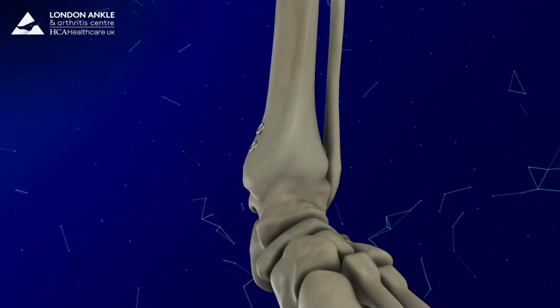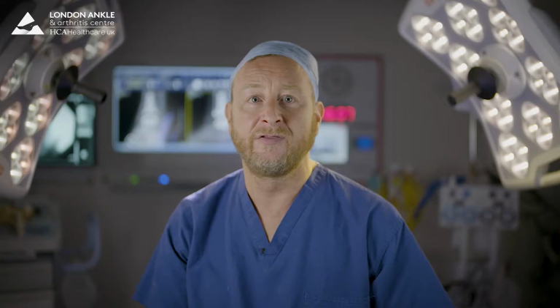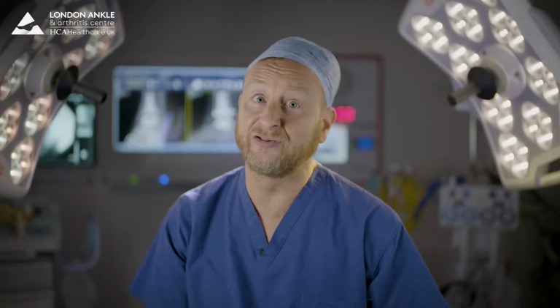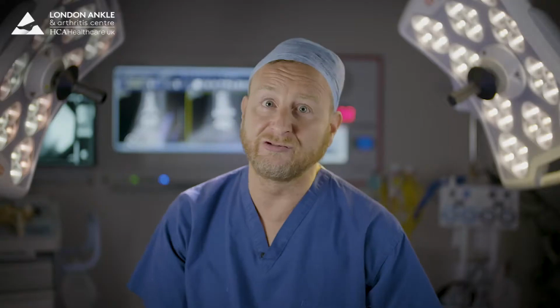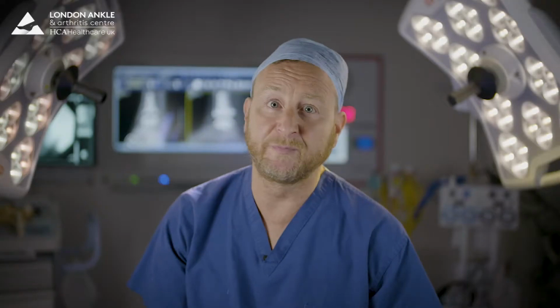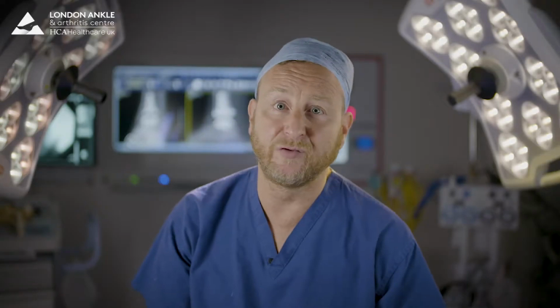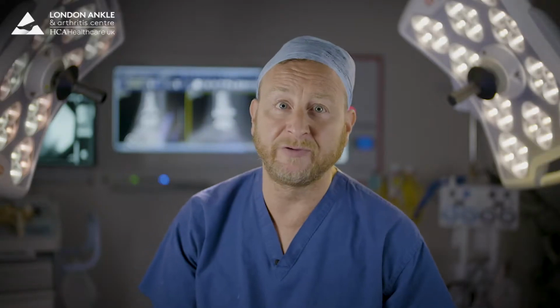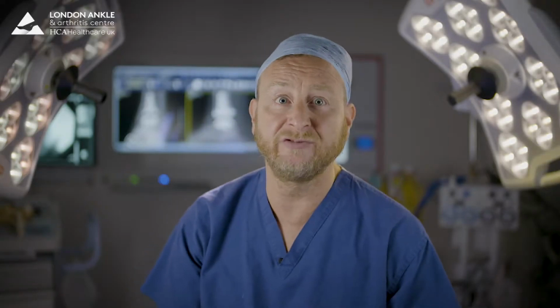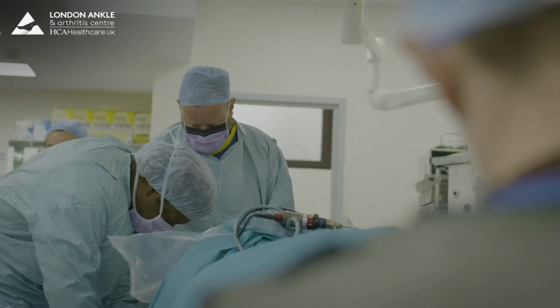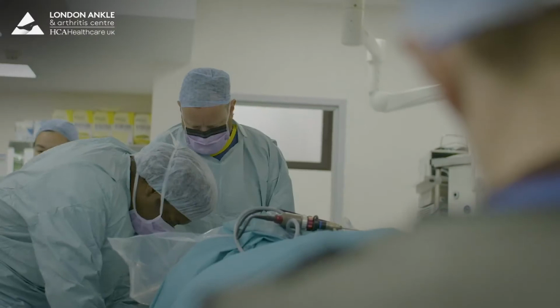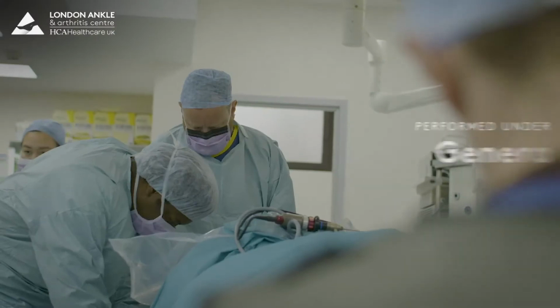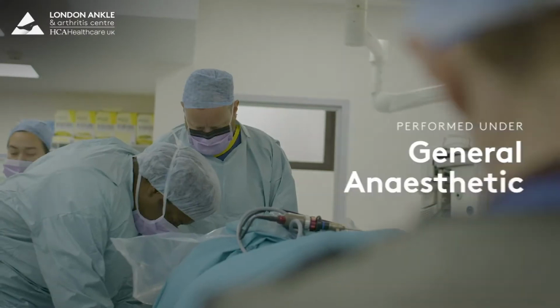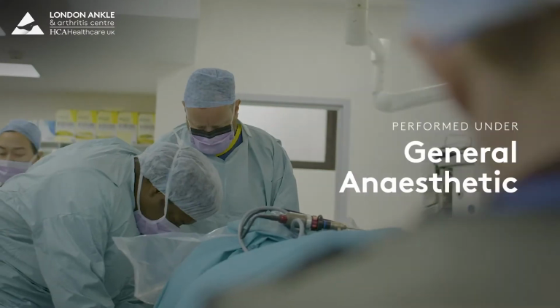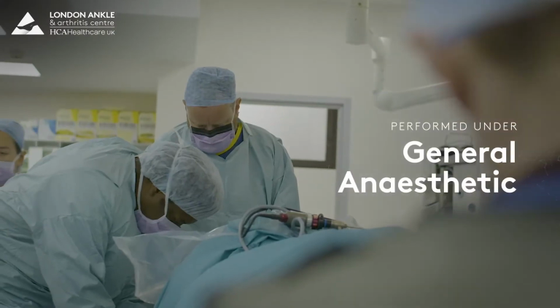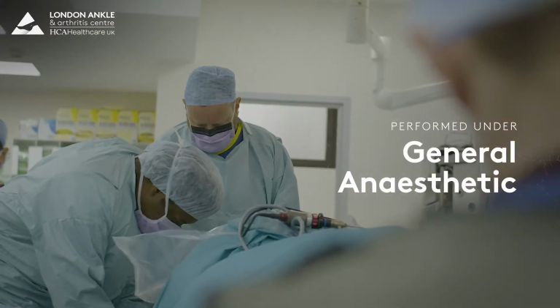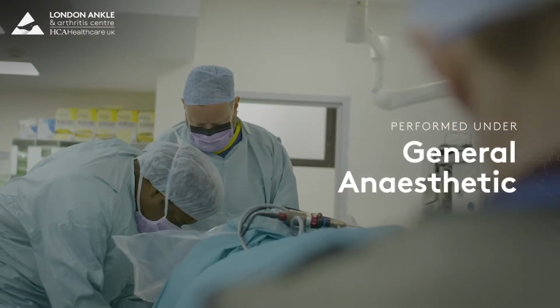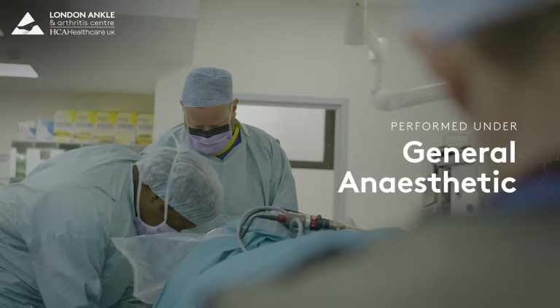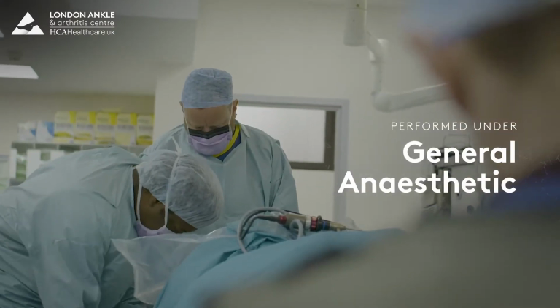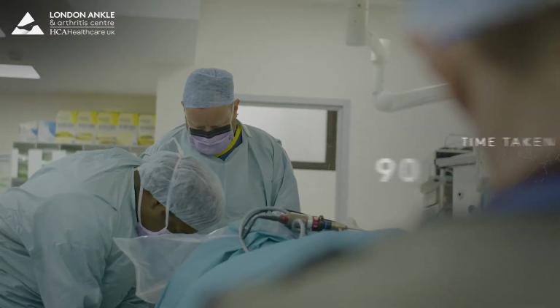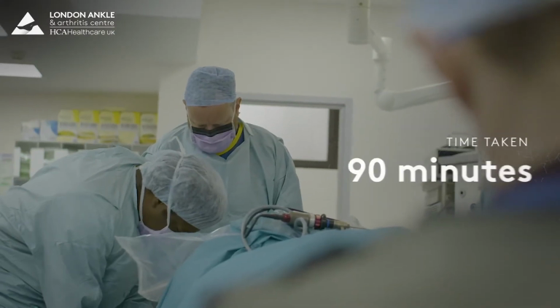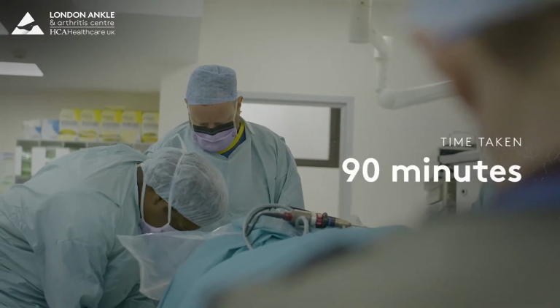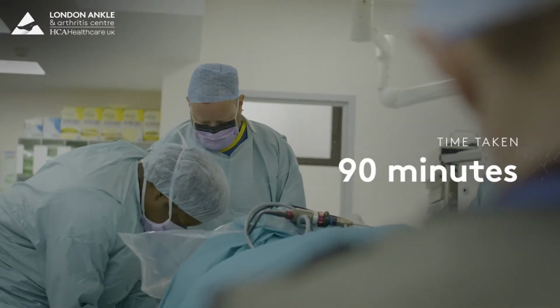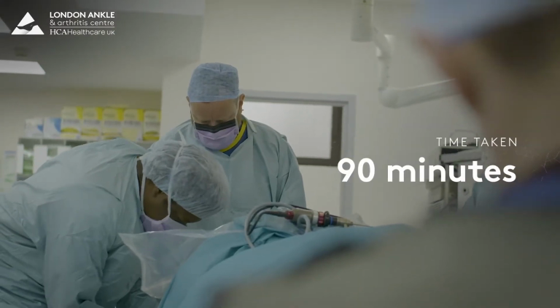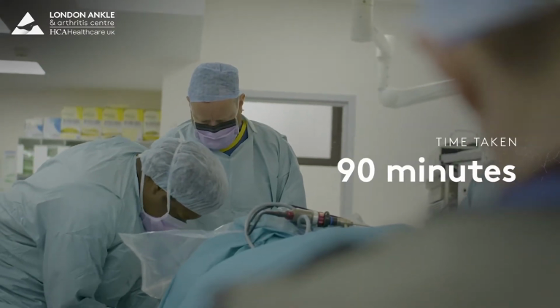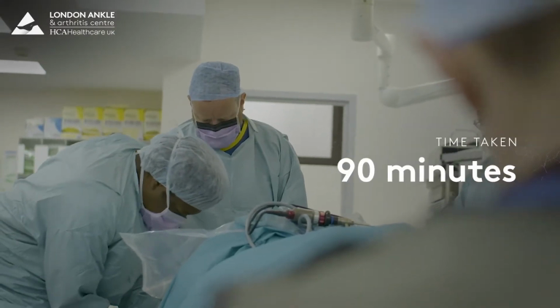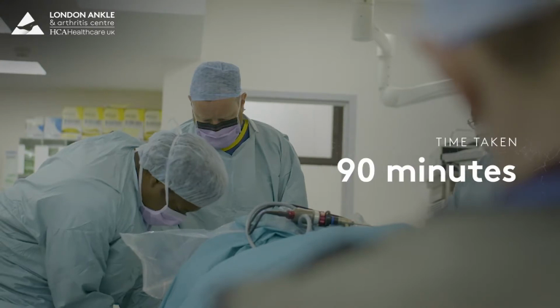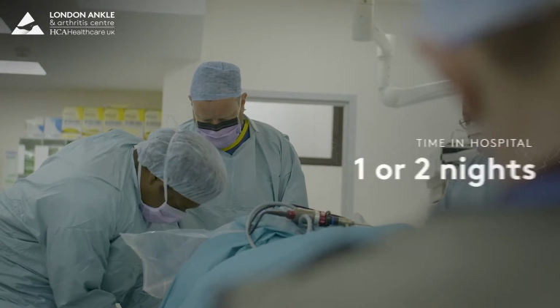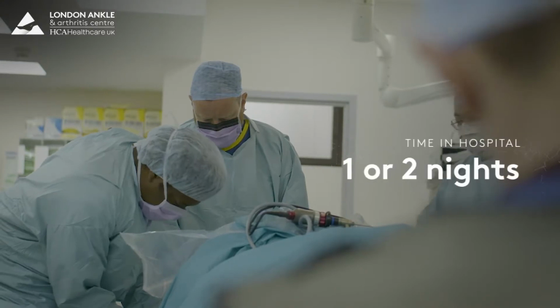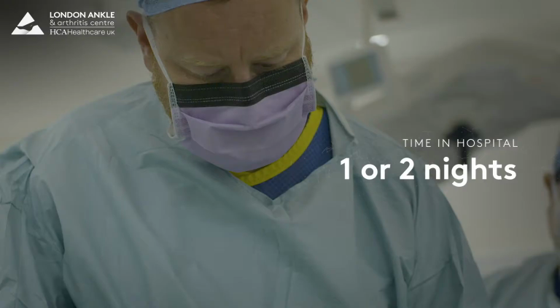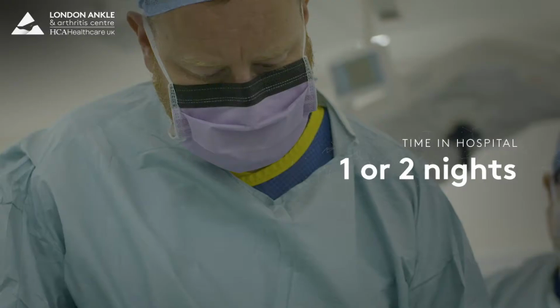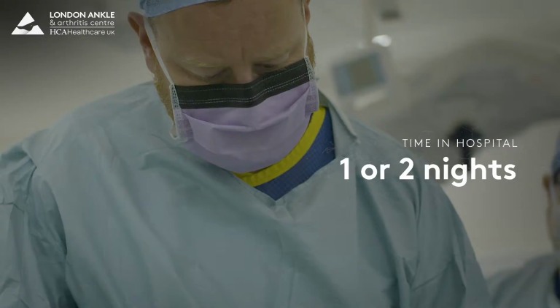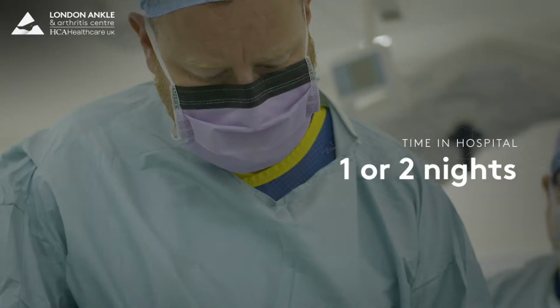The surgery is performed under general anaesthetic, it takes about 90 minutes, and you're in hospital for one or two nights.